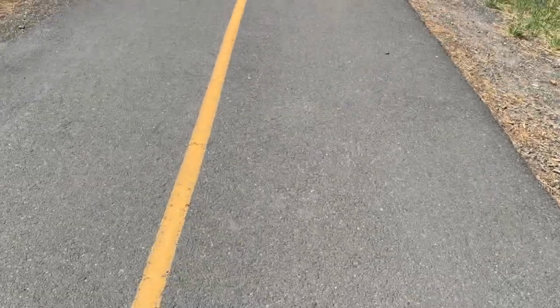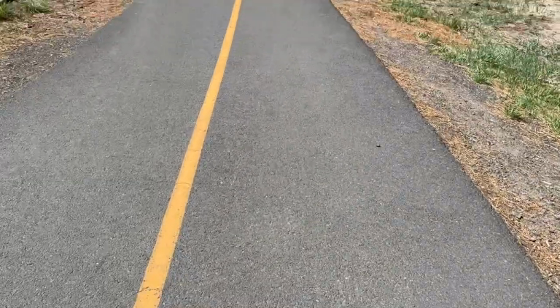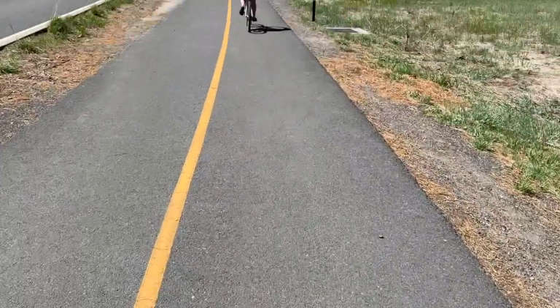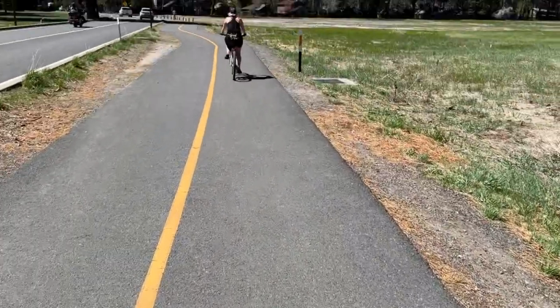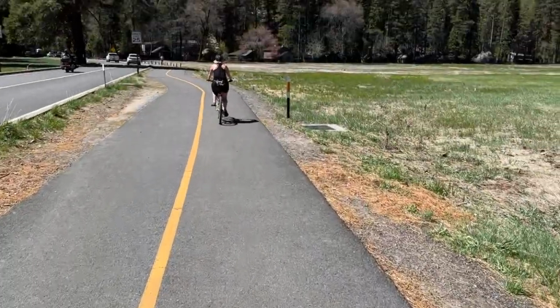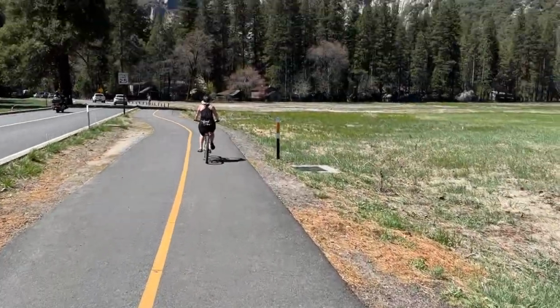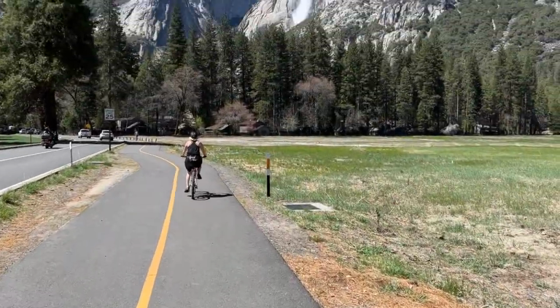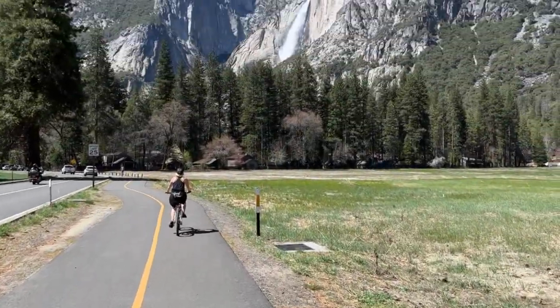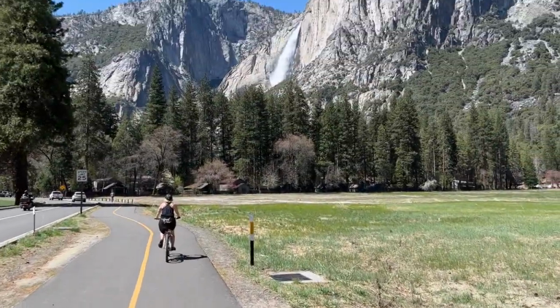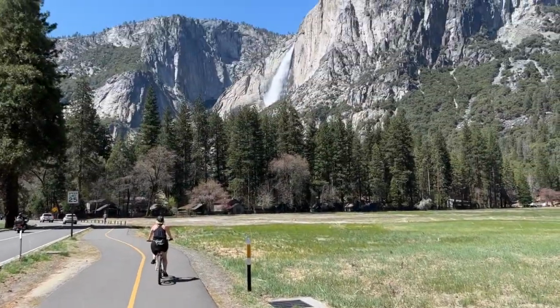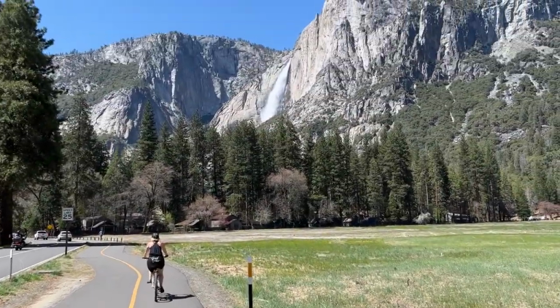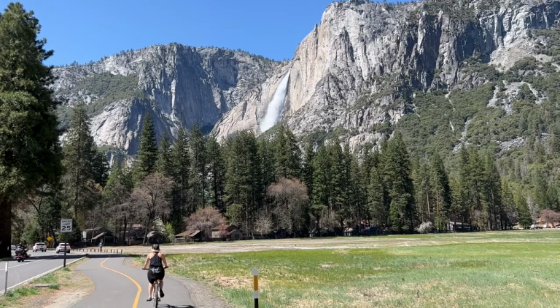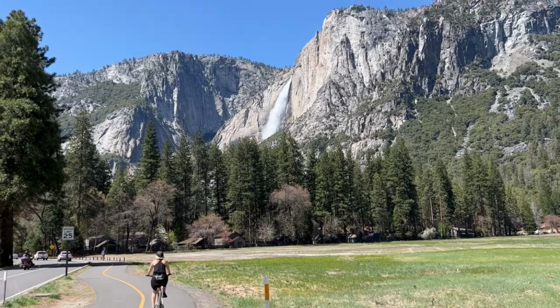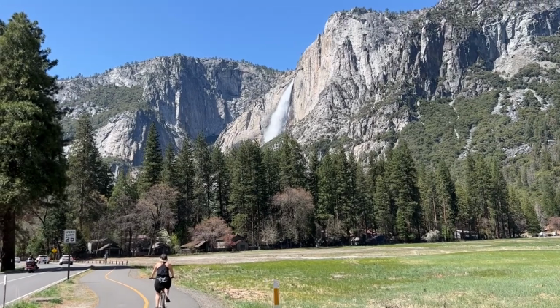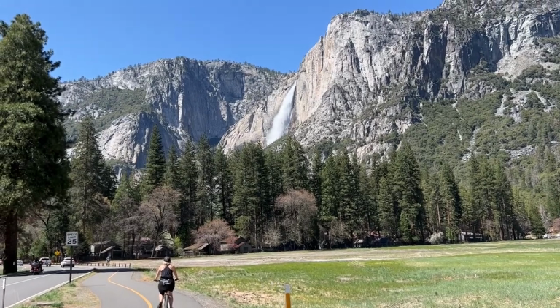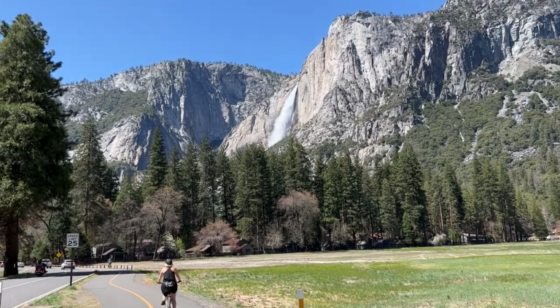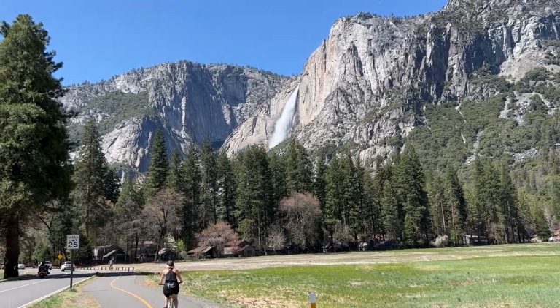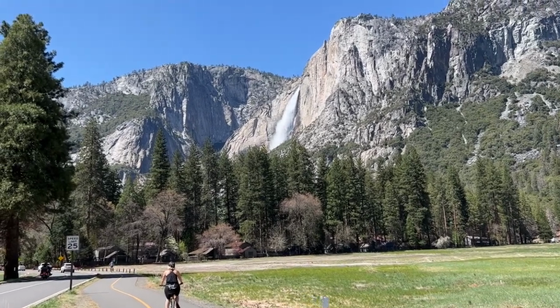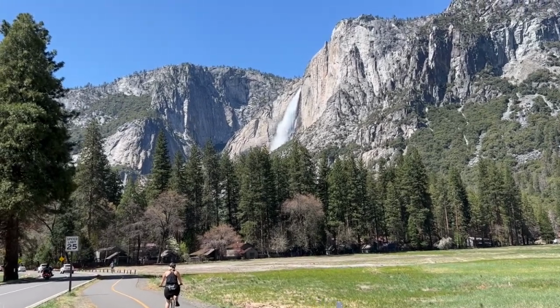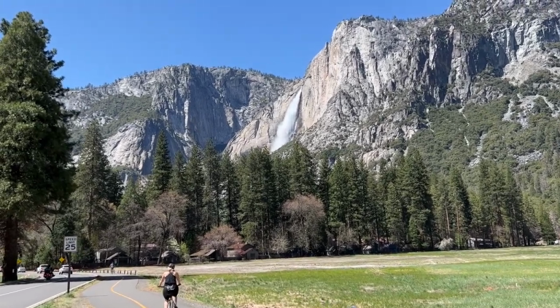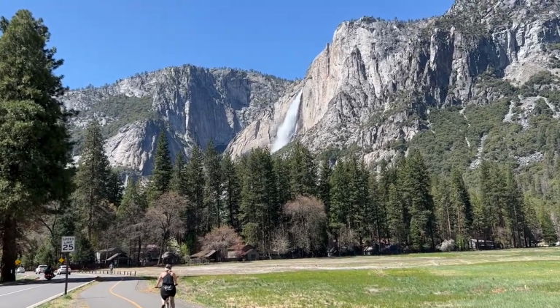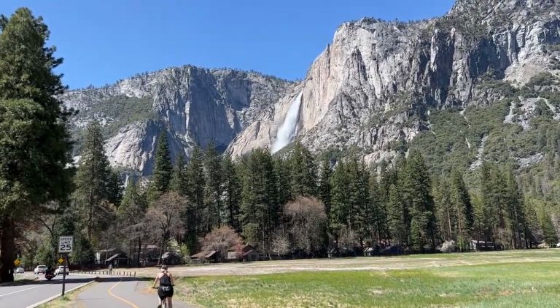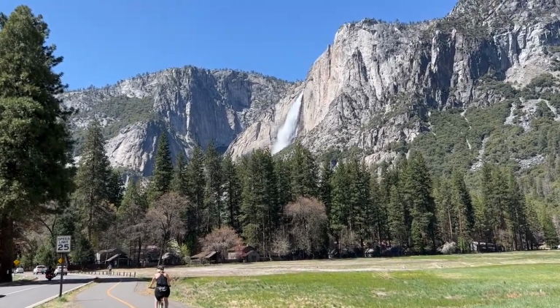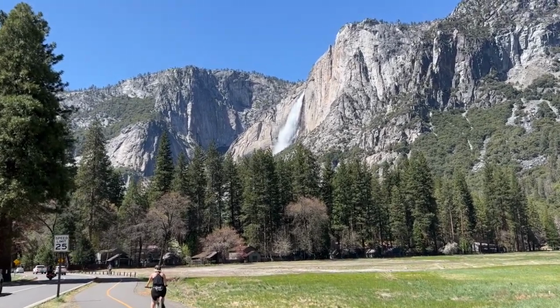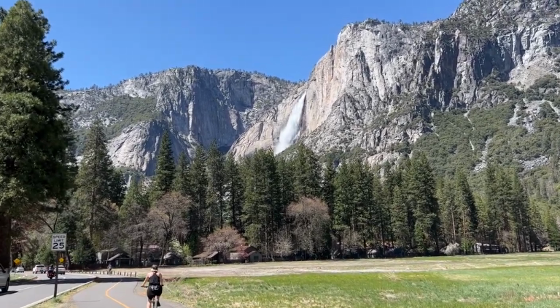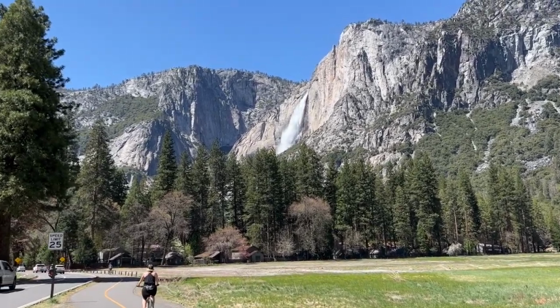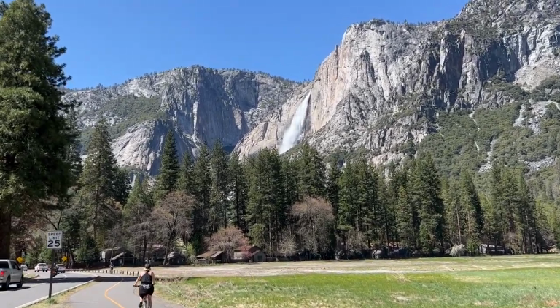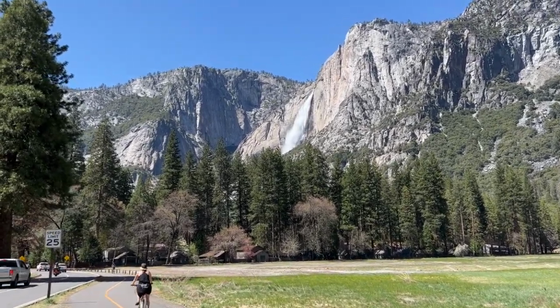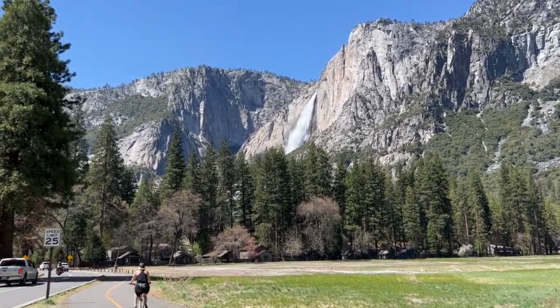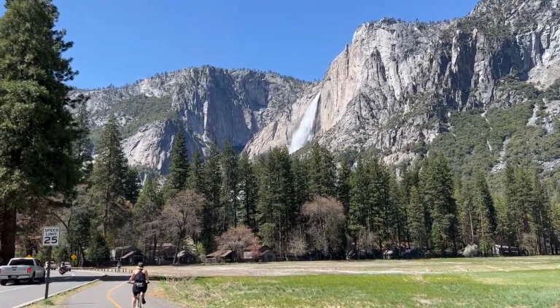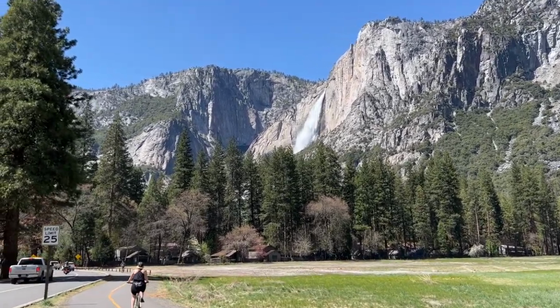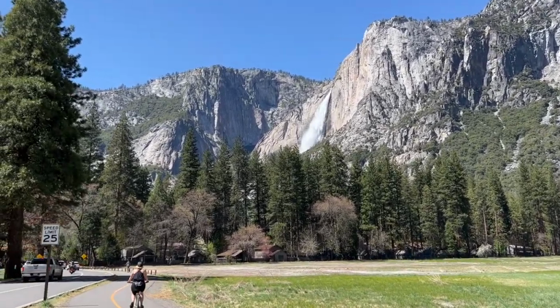After unpacking and setting up camp, we didn't want to waste any more of the beautiful day and got out on our bikes to explore the valley.